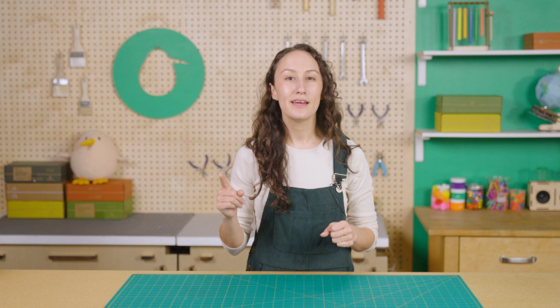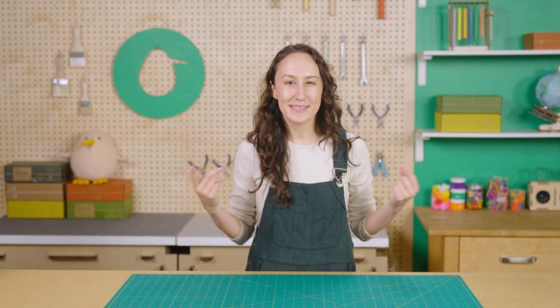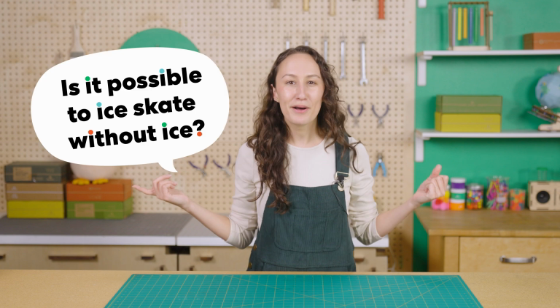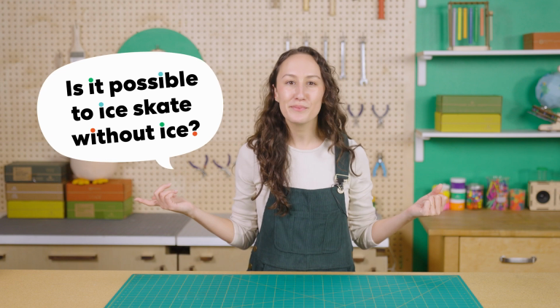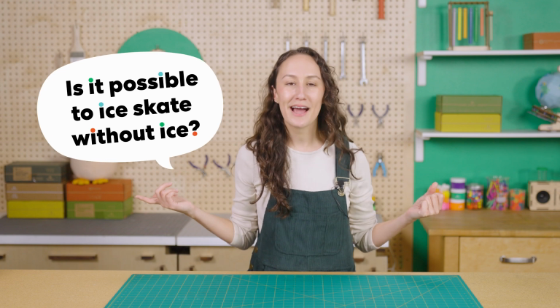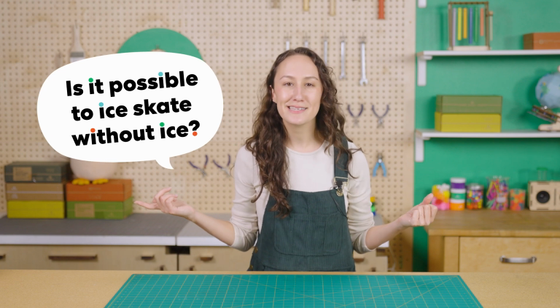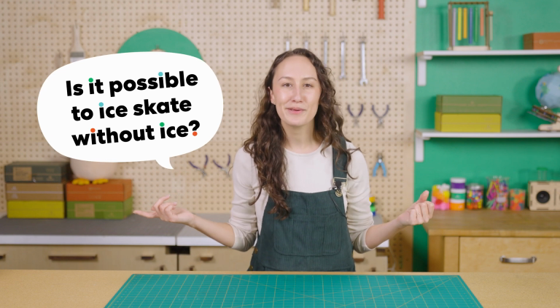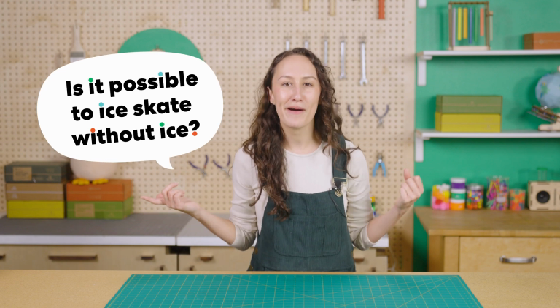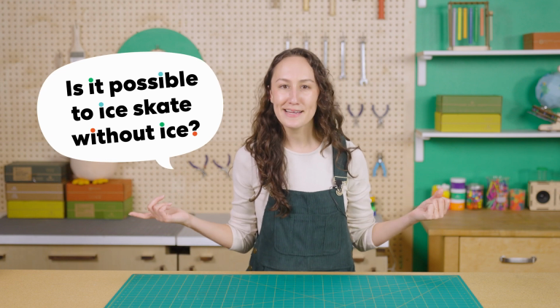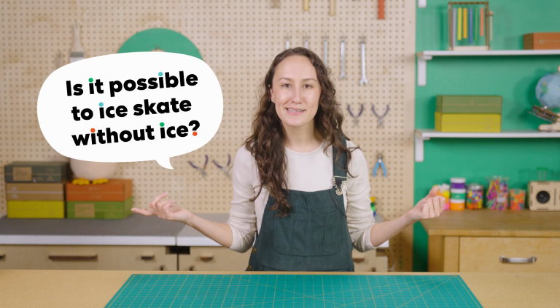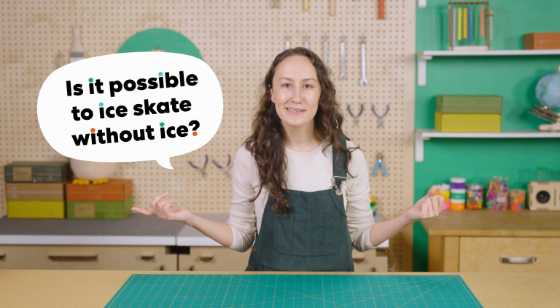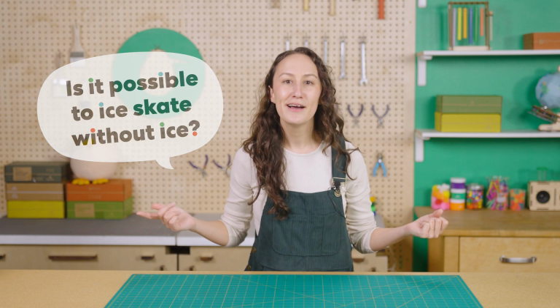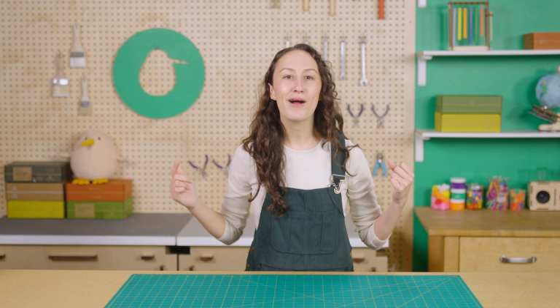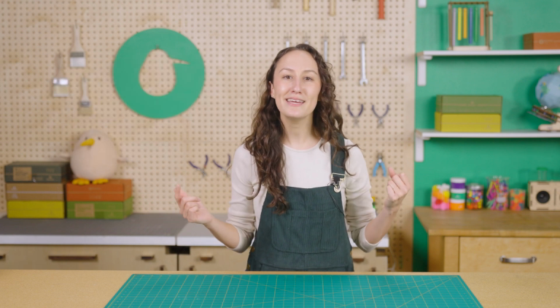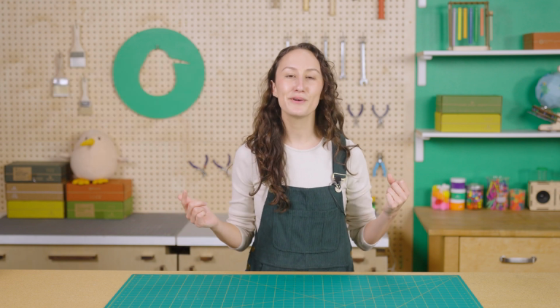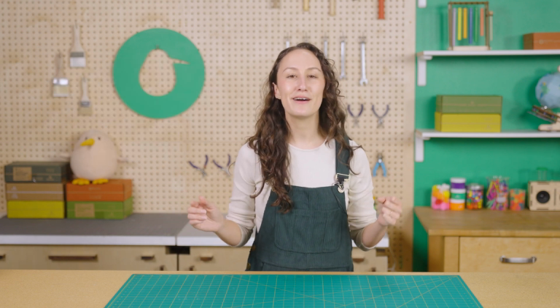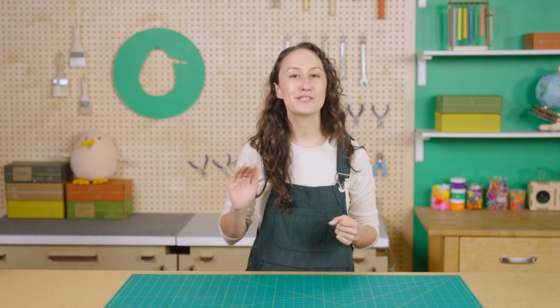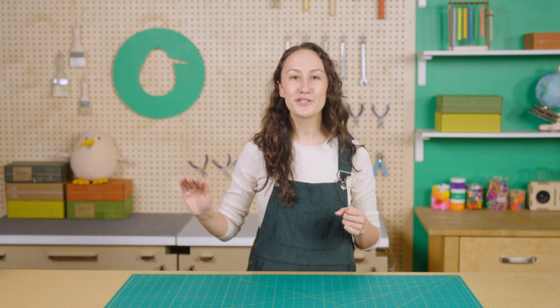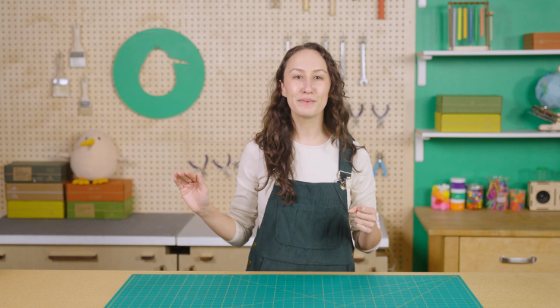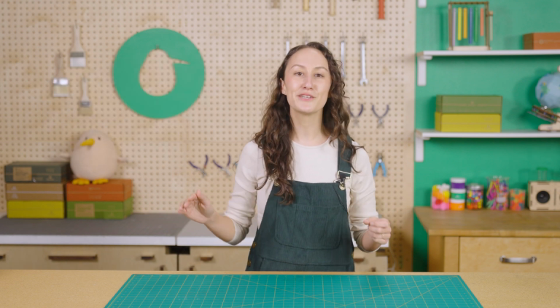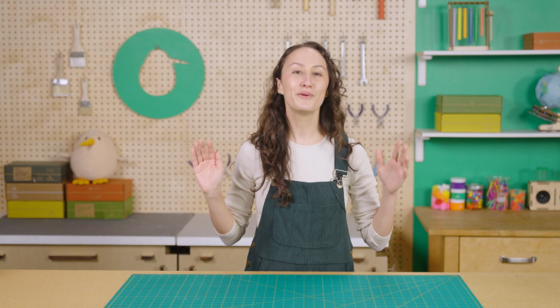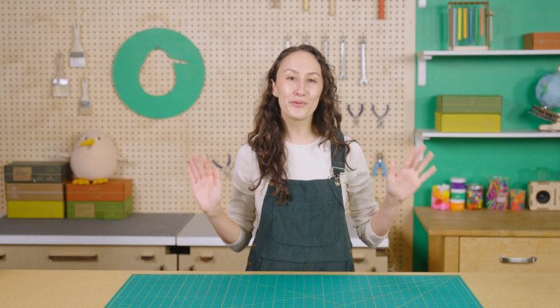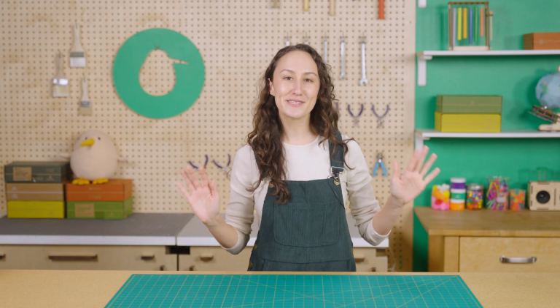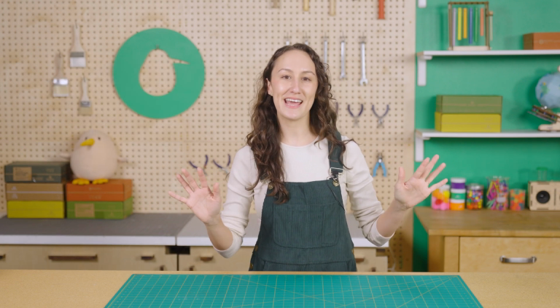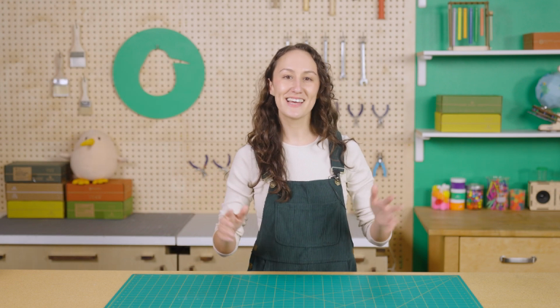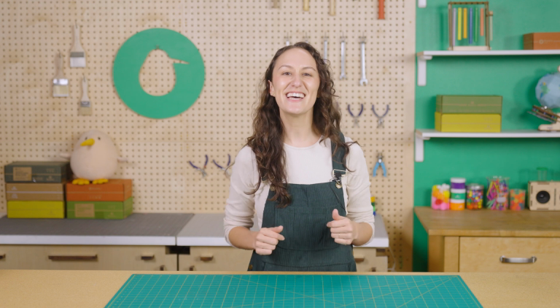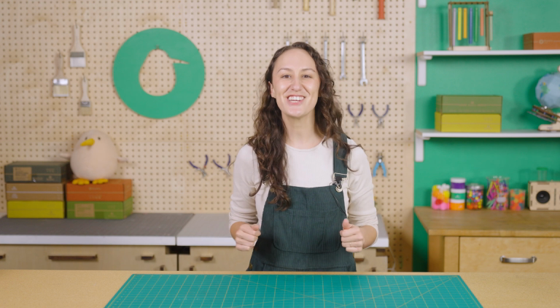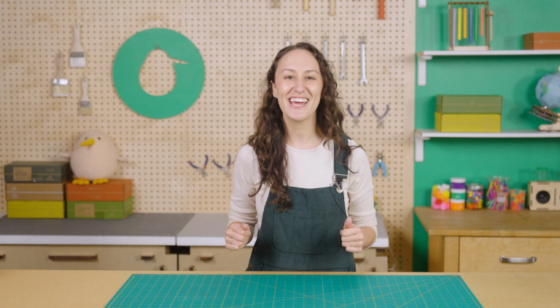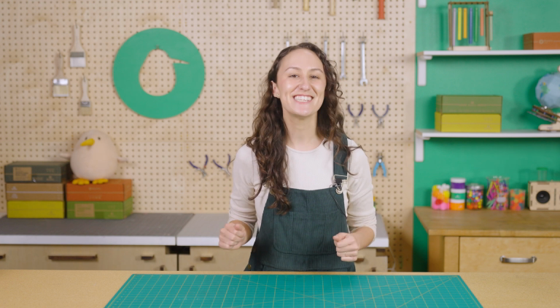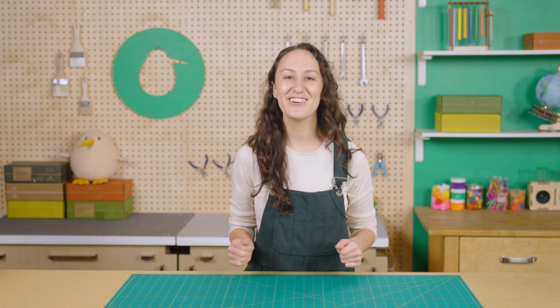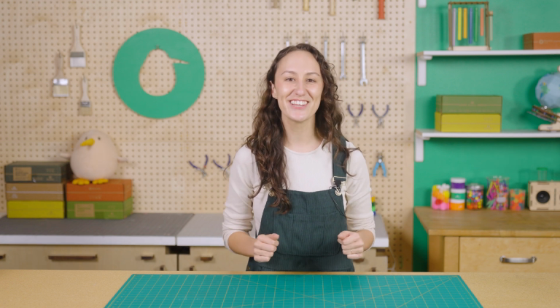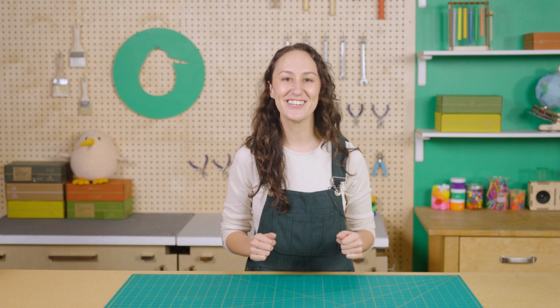Is it possible to ice skate without ice? Rahi is working on a special build with cool skates. Let's check in and see what he learns.